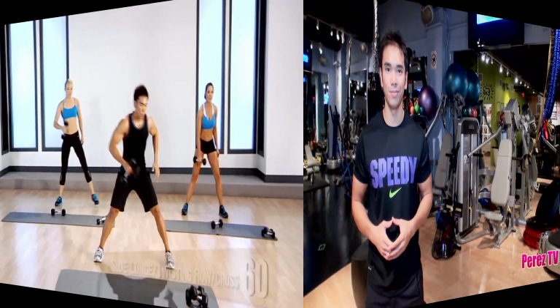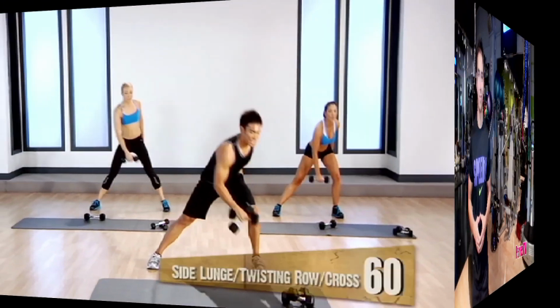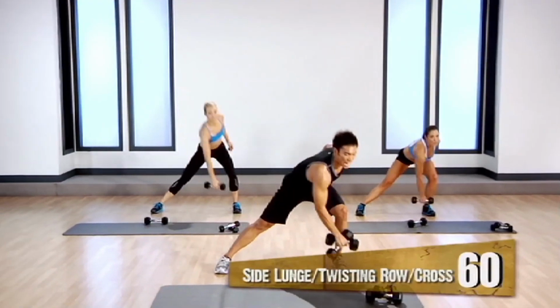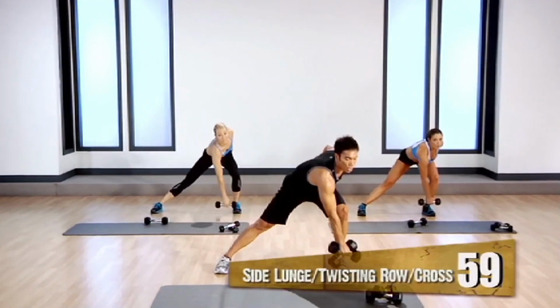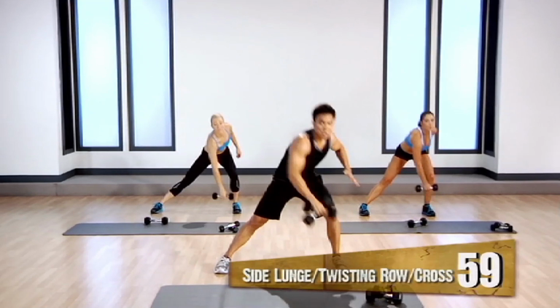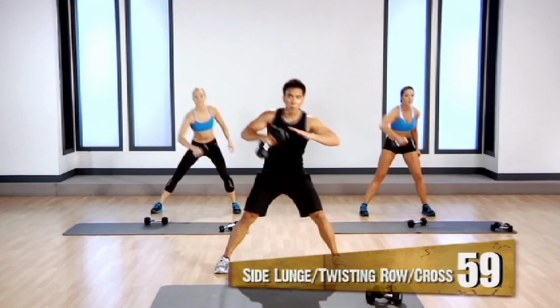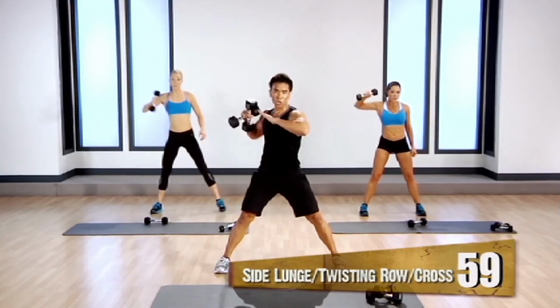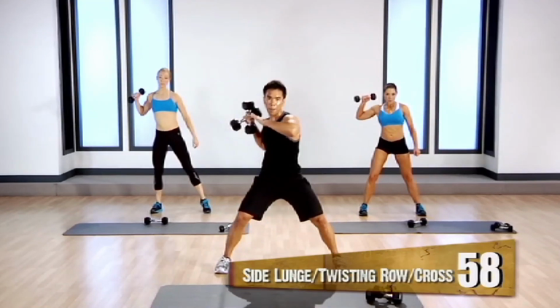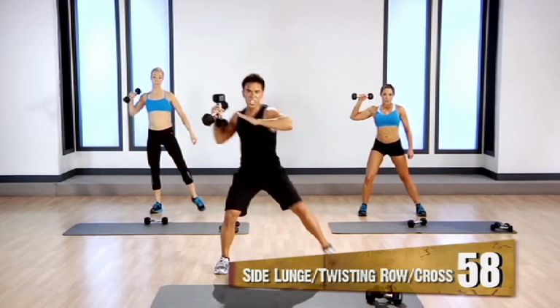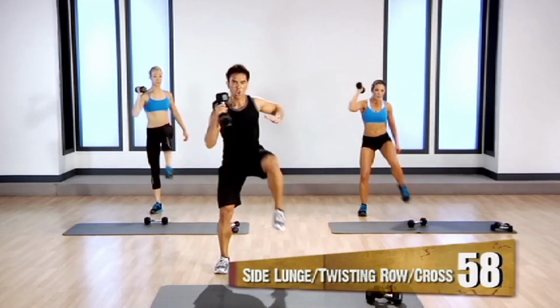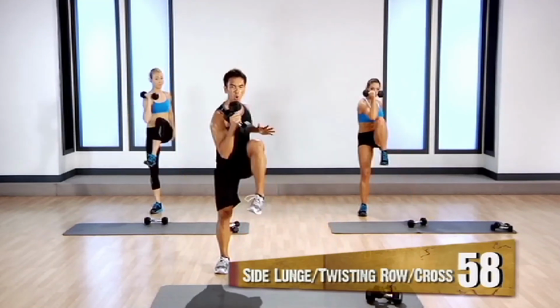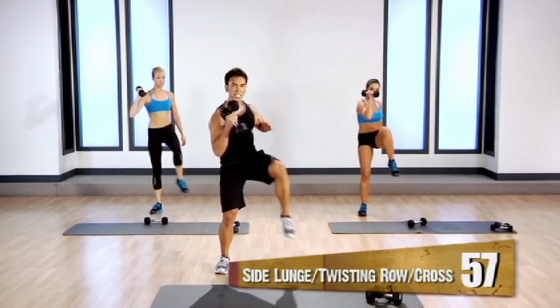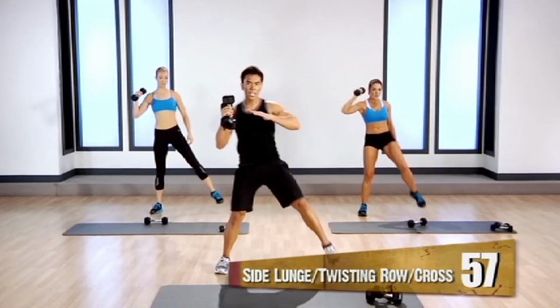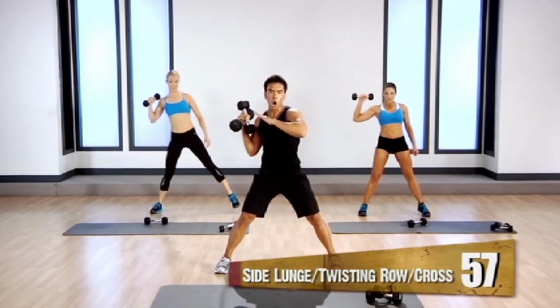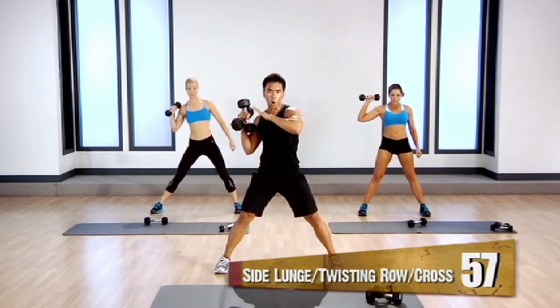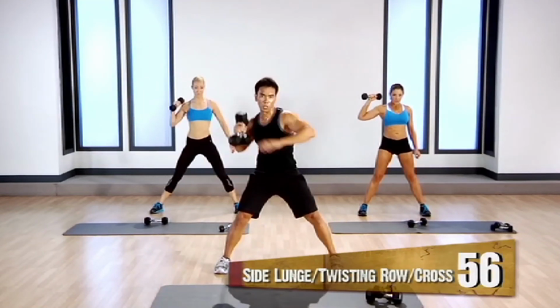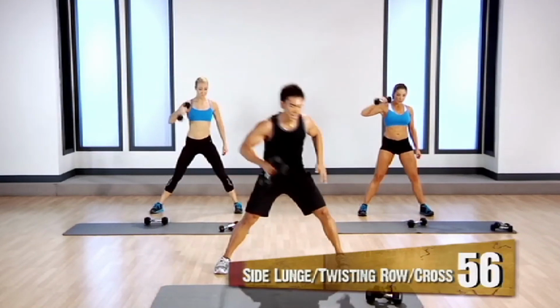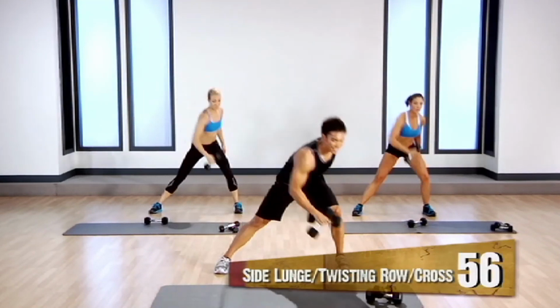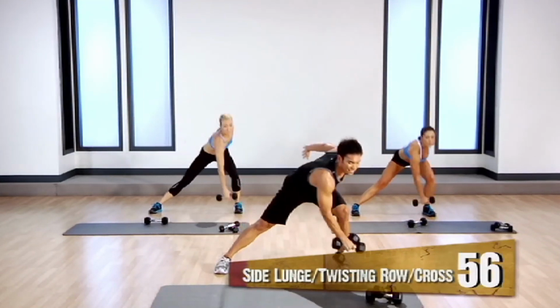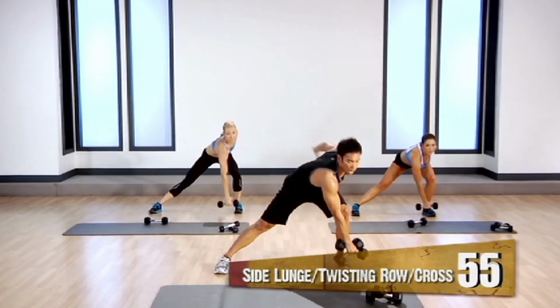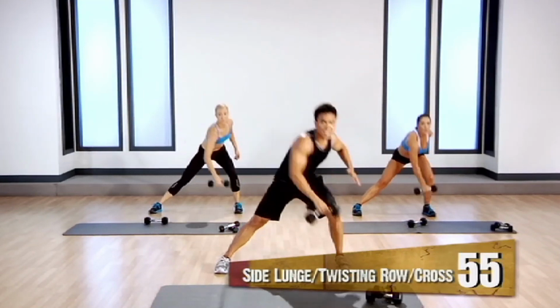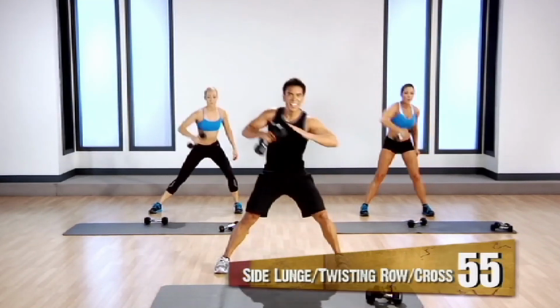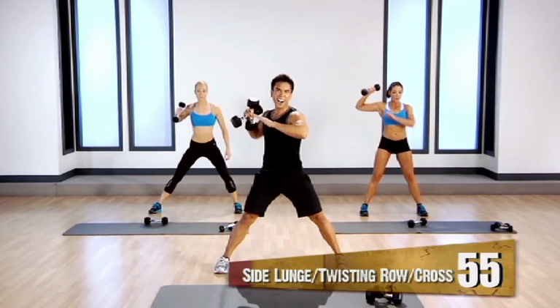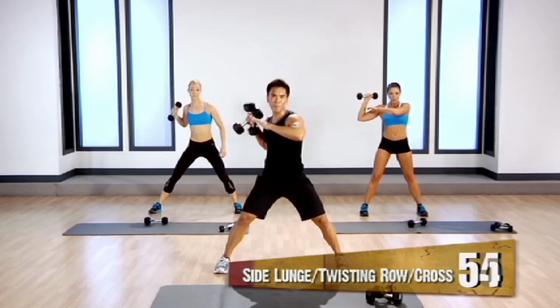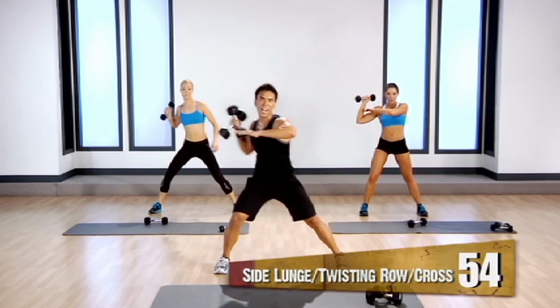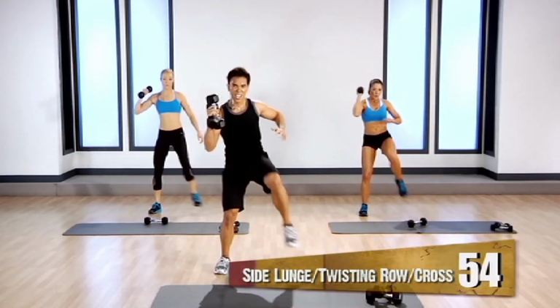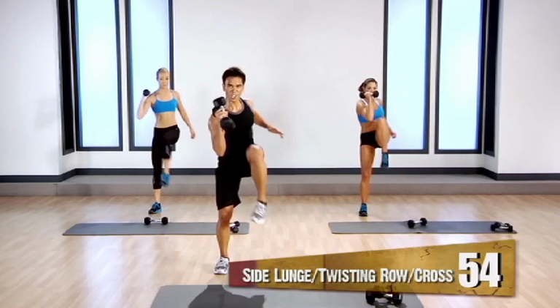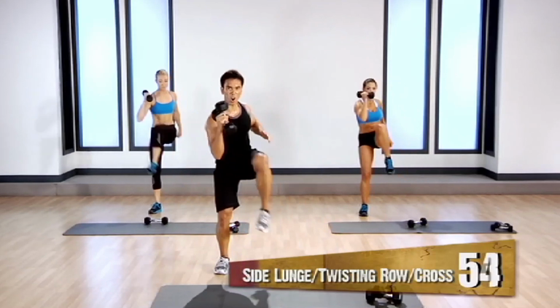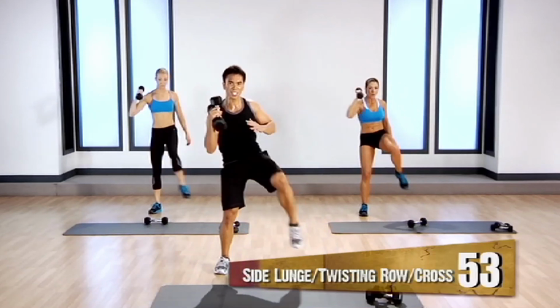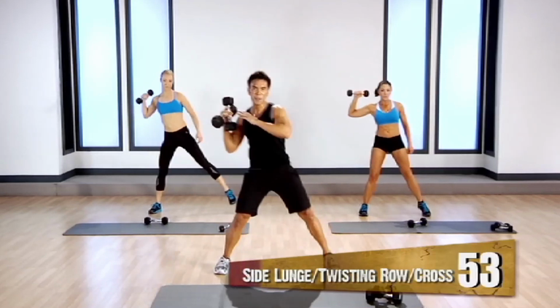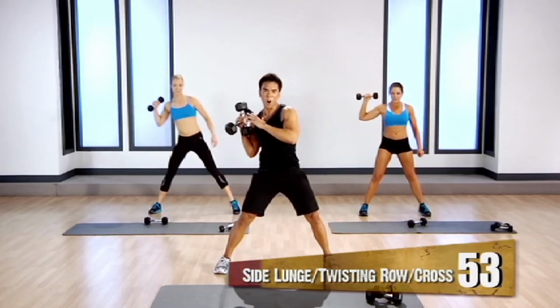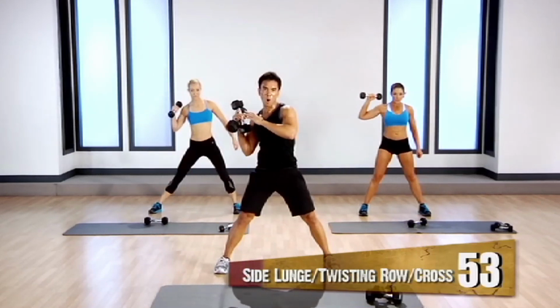Bring it down, pull it up, cross, hold, down, up, cross, hold.